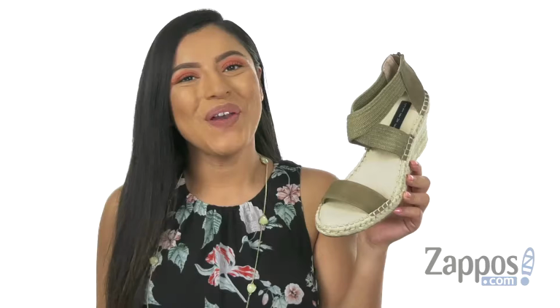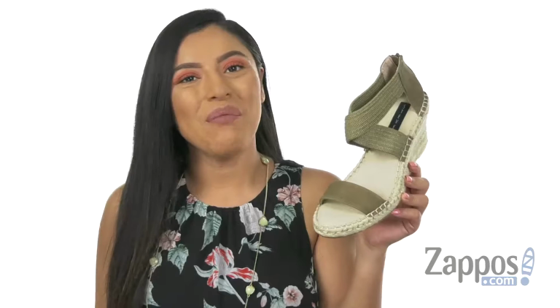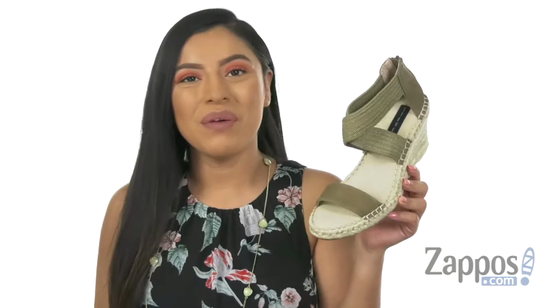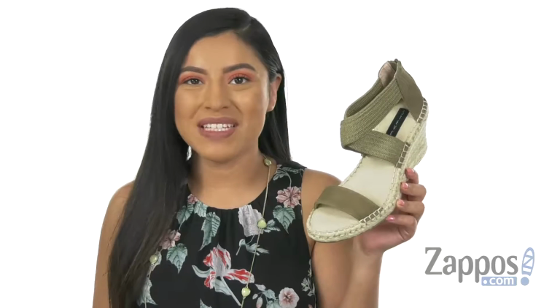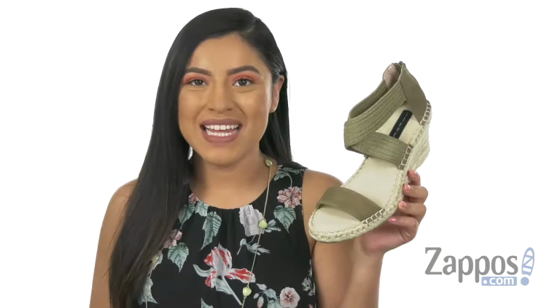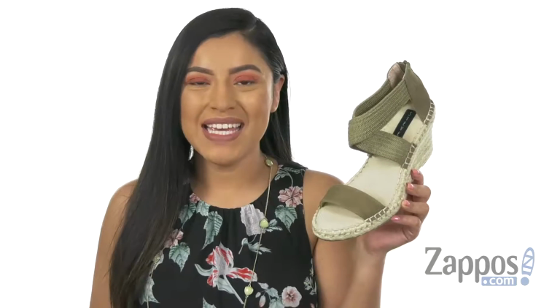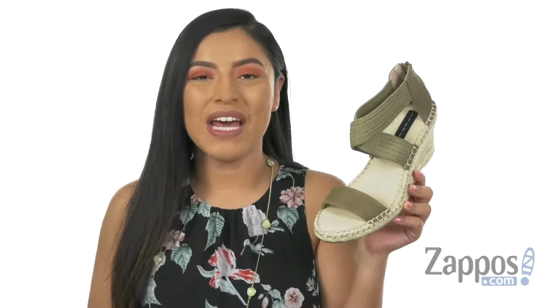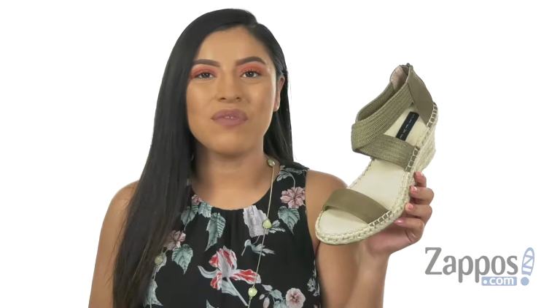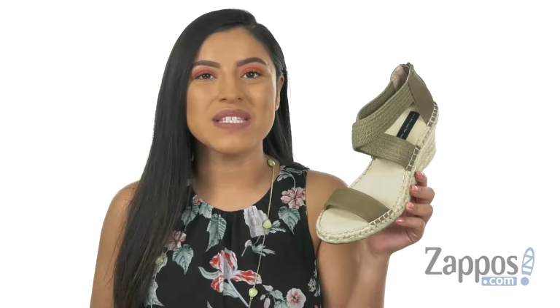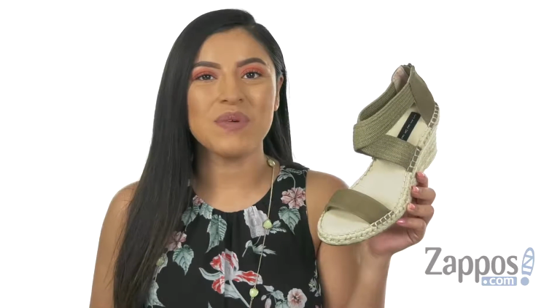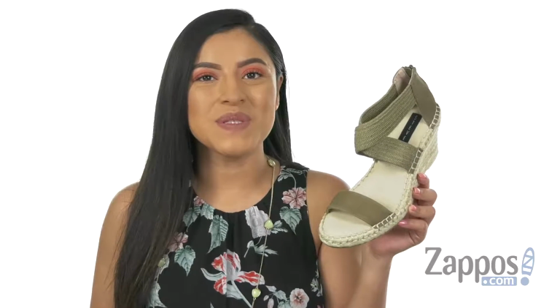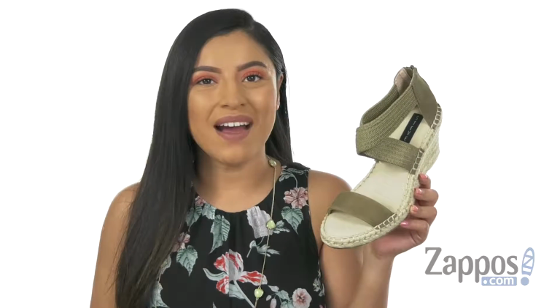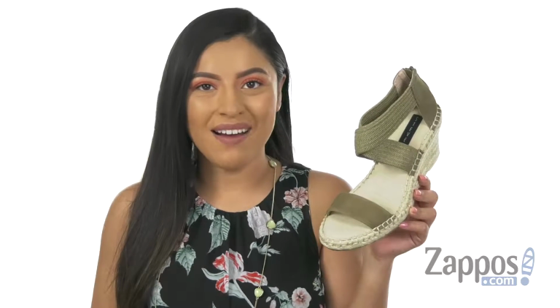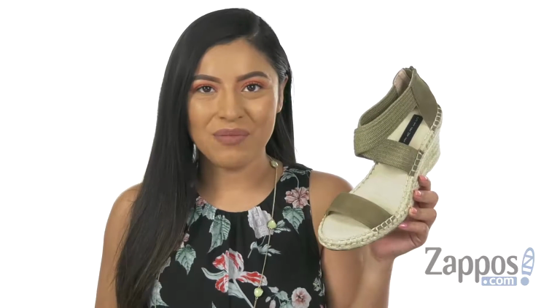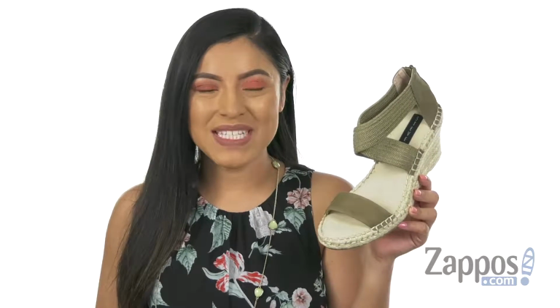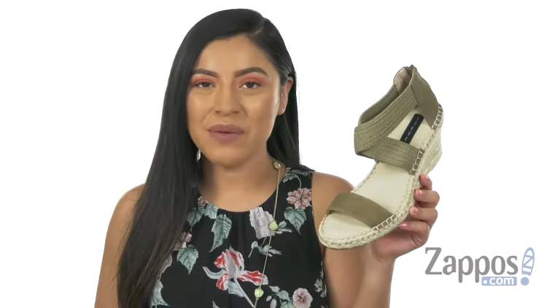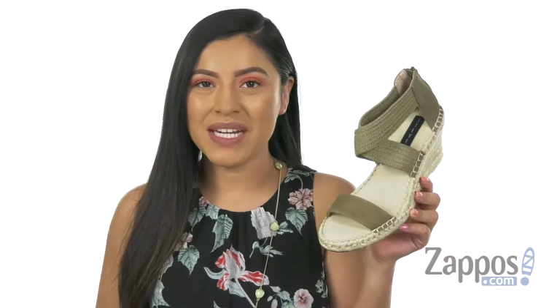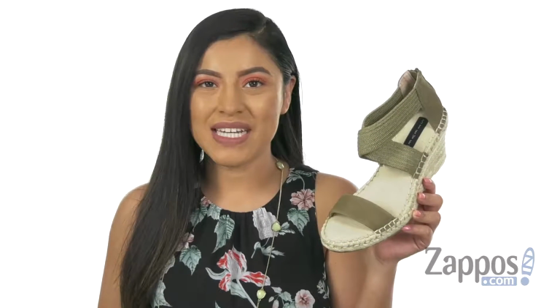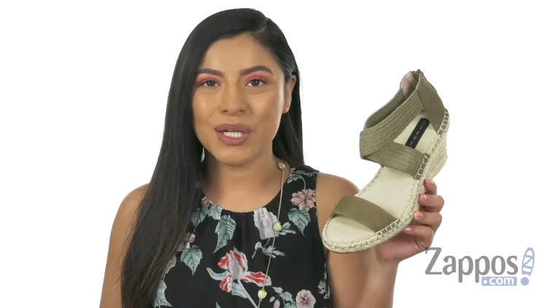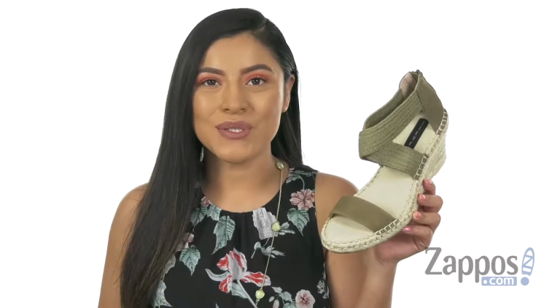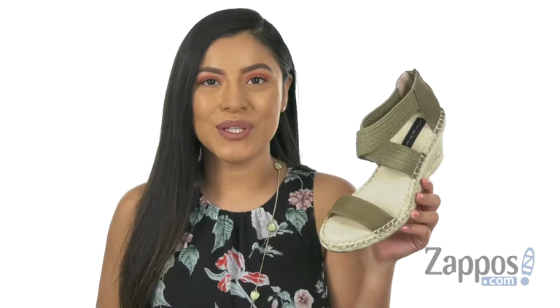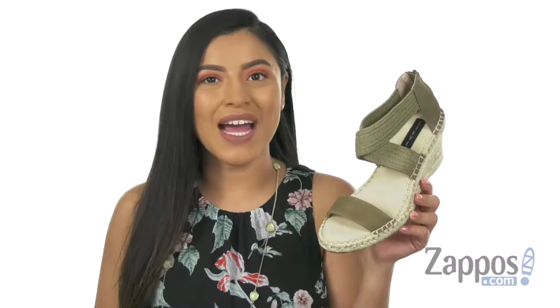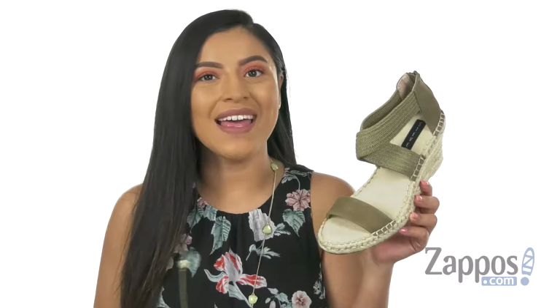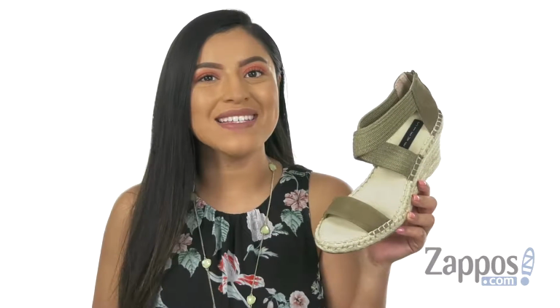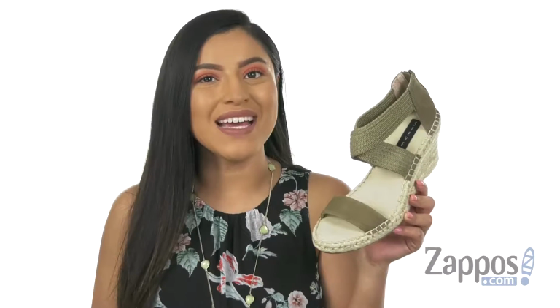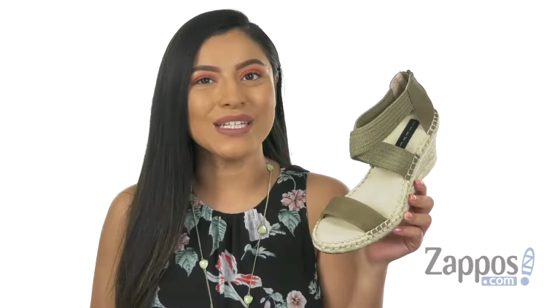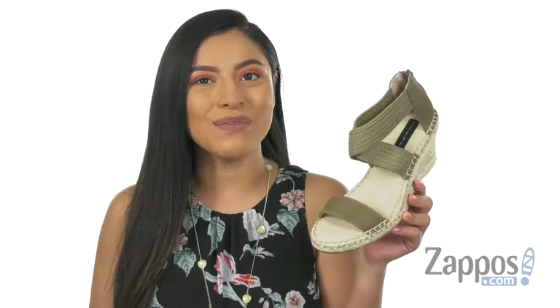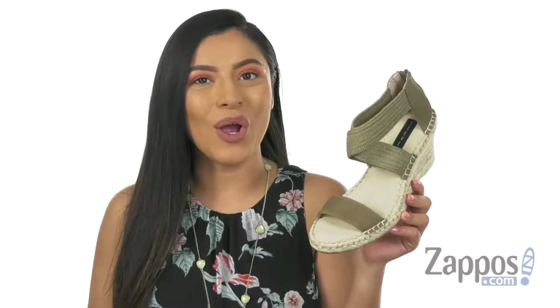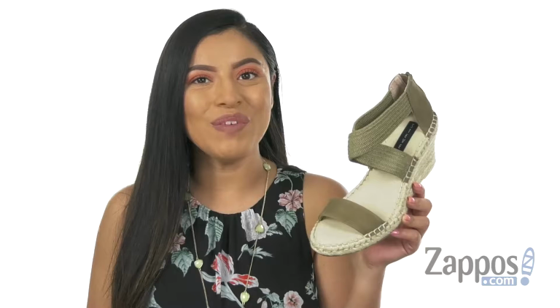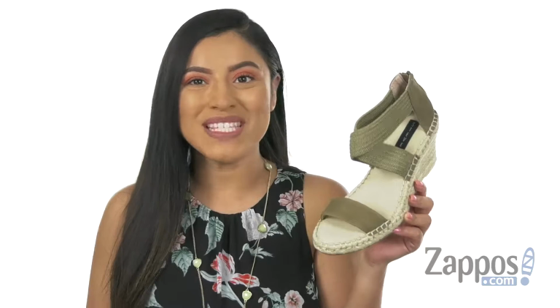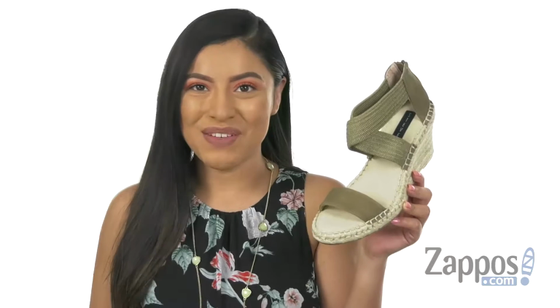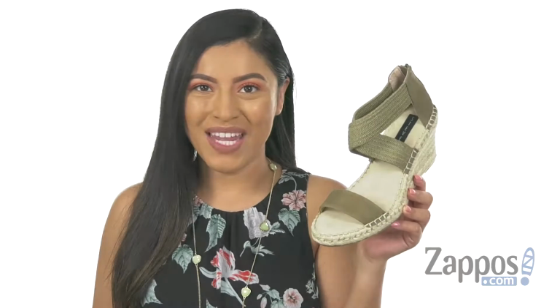Hola, my name is Nelly and I'm from Zappos.com. Today we're going to take a closer look at Excited from Stephen.